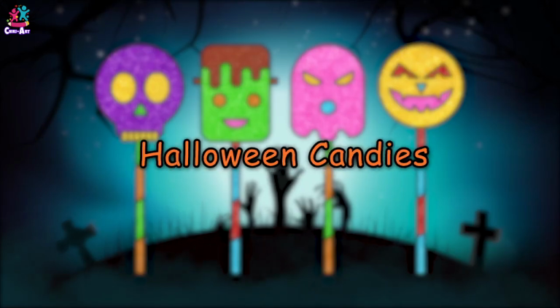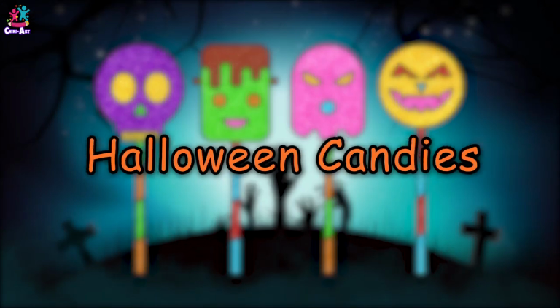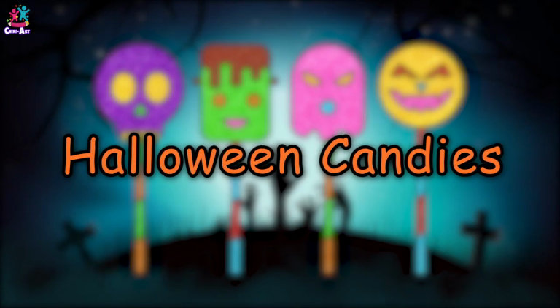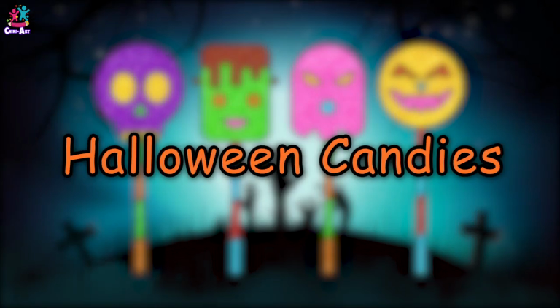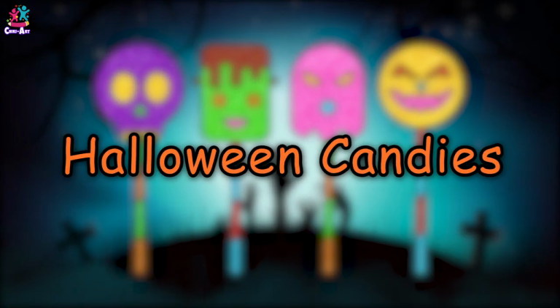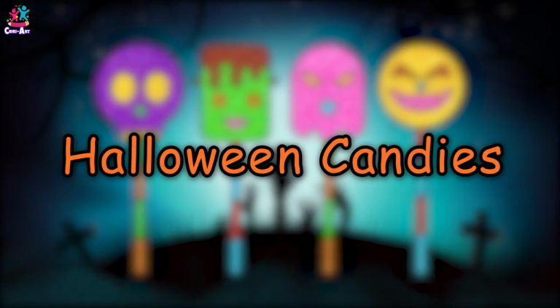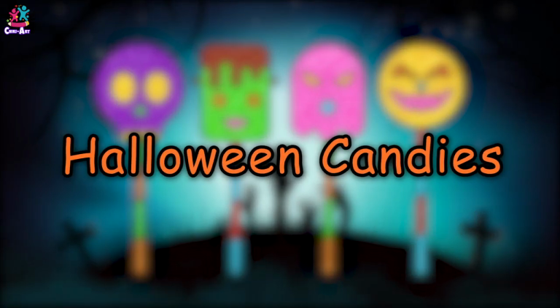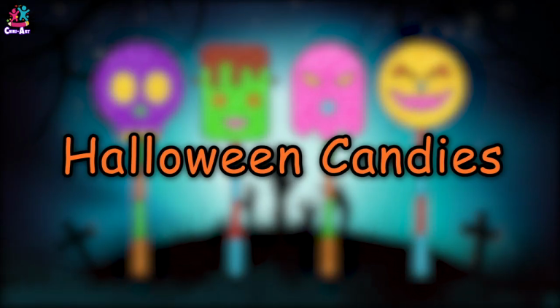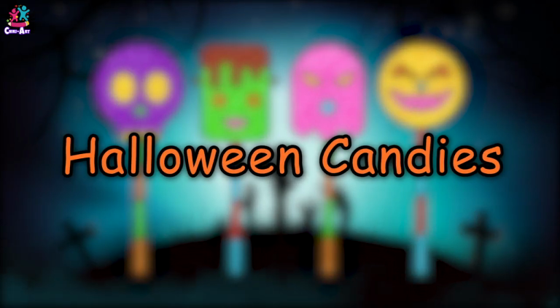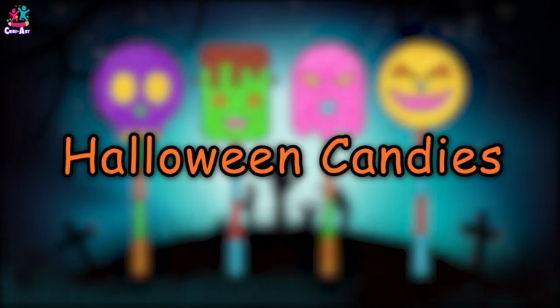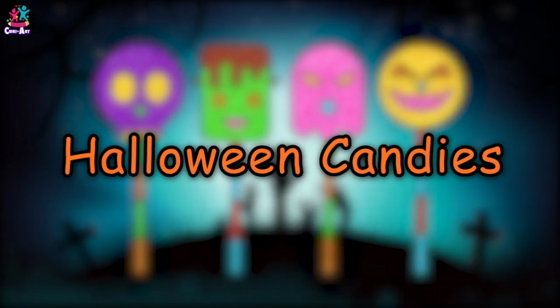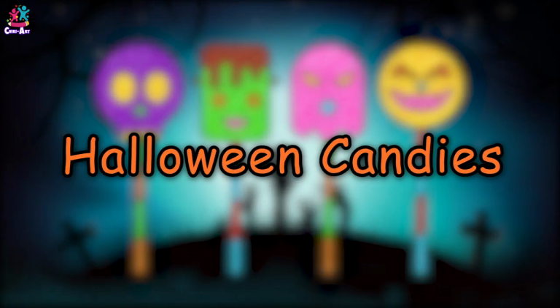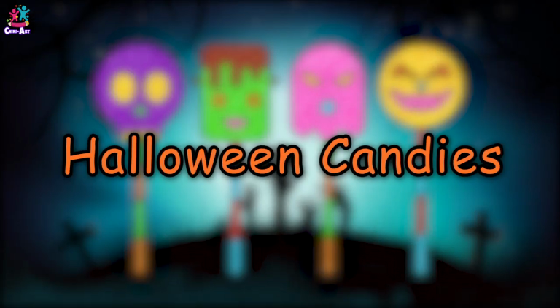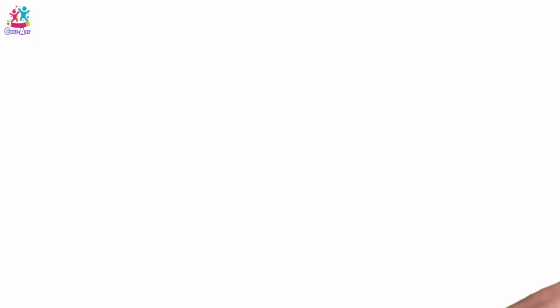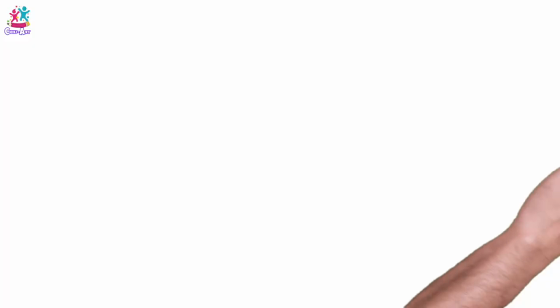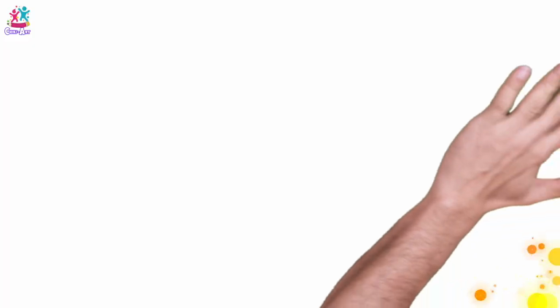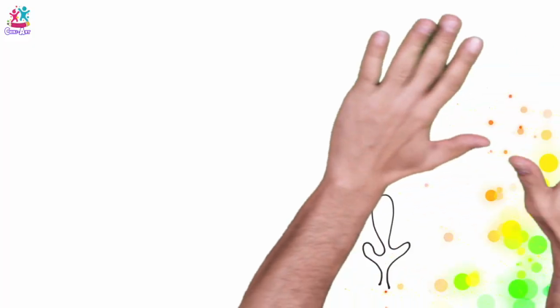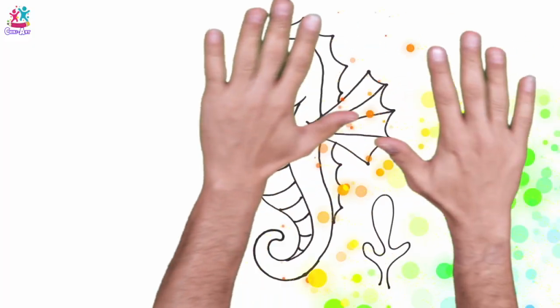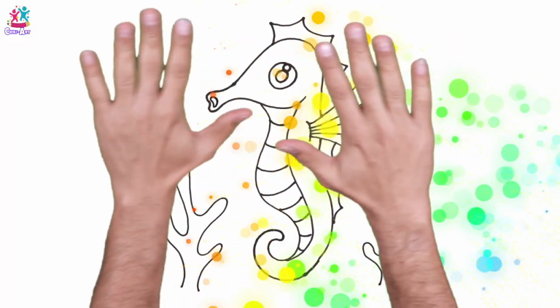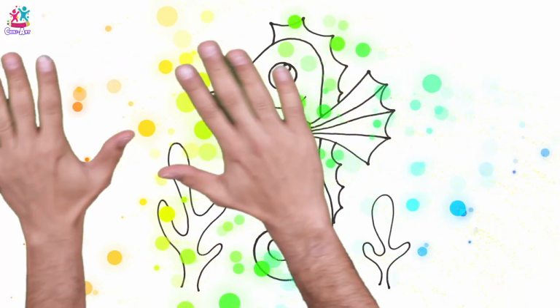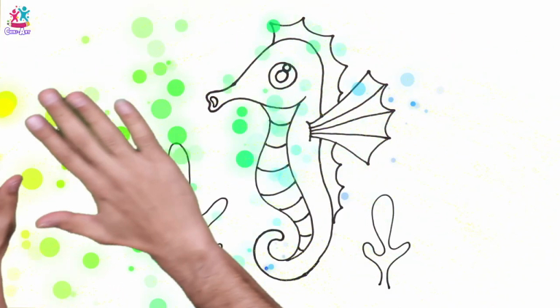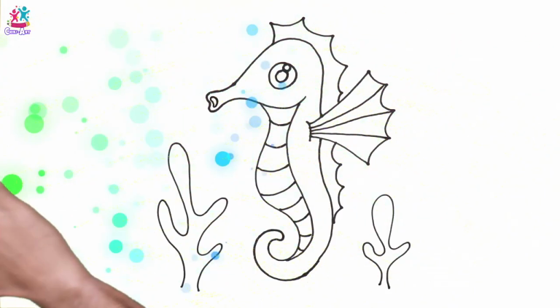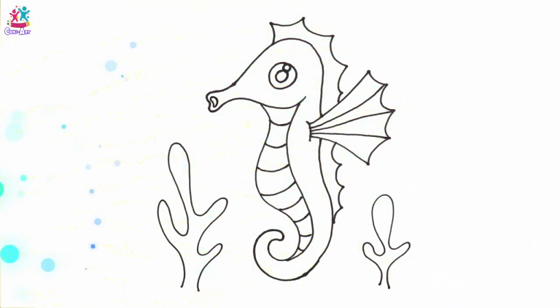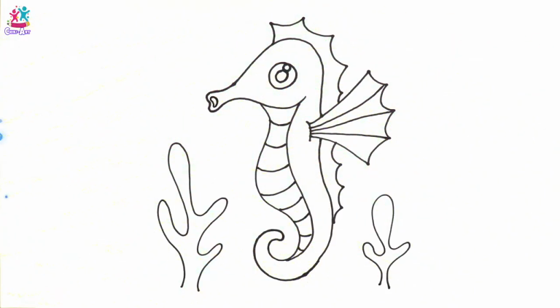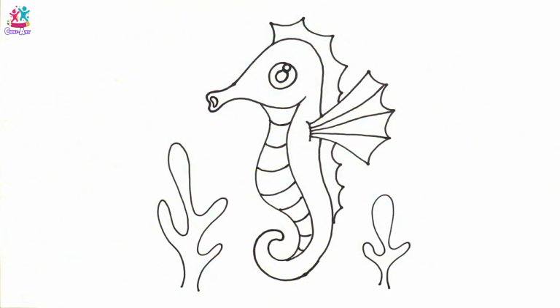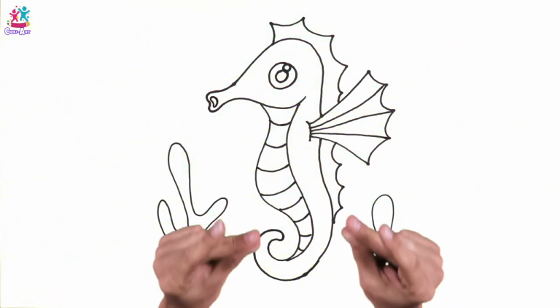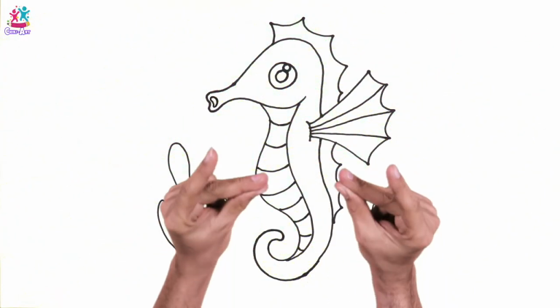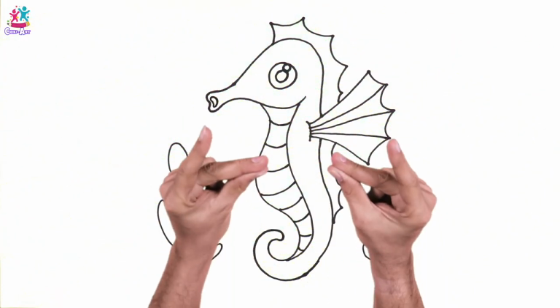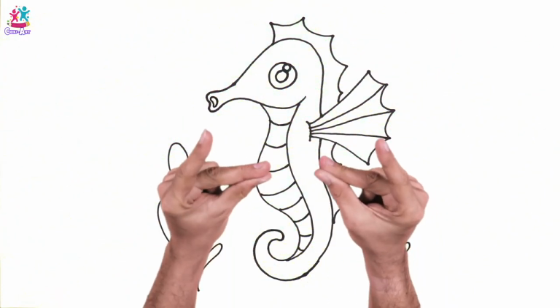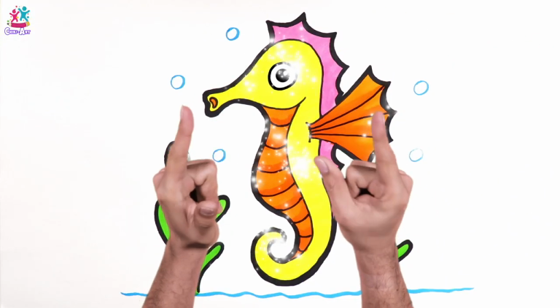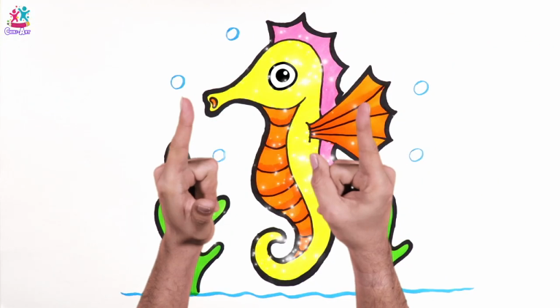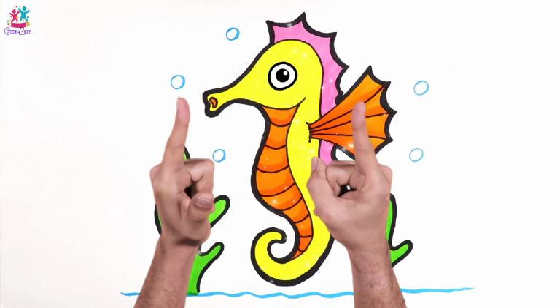Happy Halloween everyone! Hi friends! Today we're going to learn how to draw a seahorse.